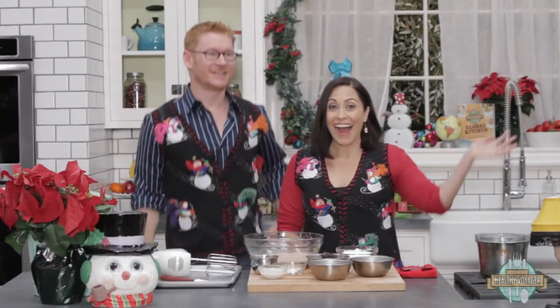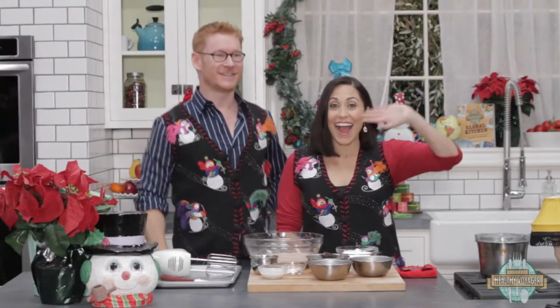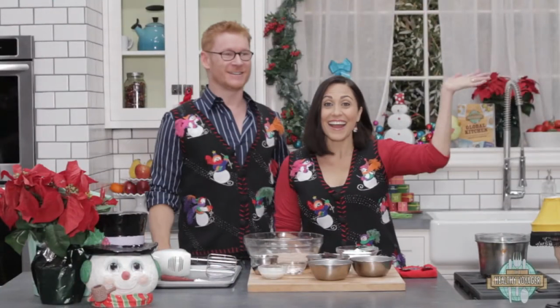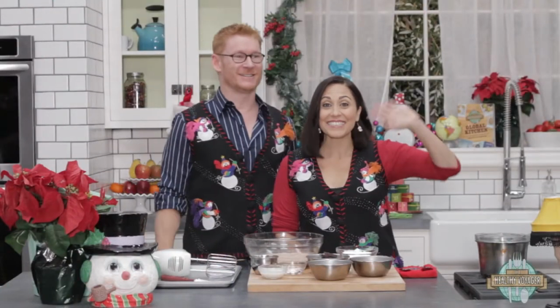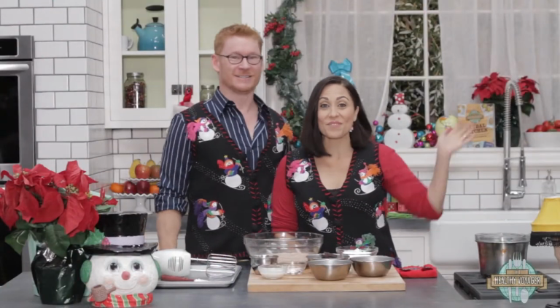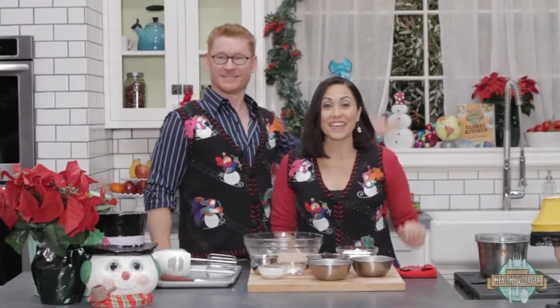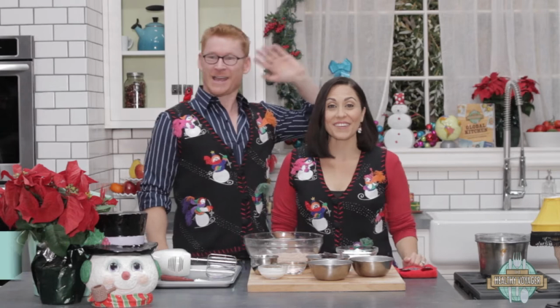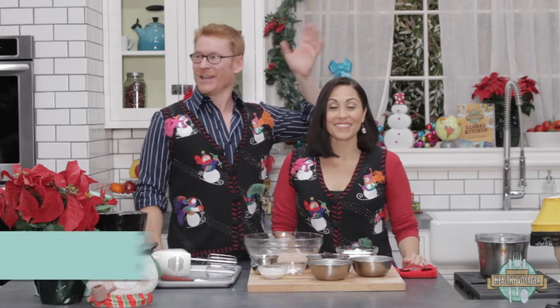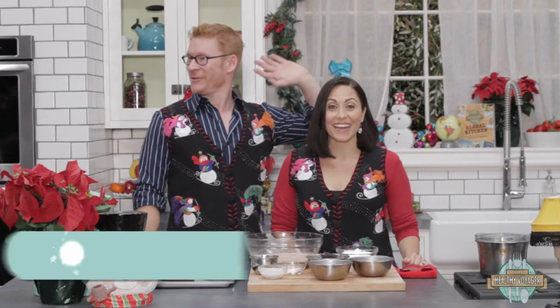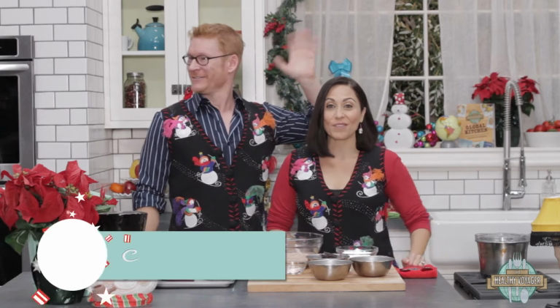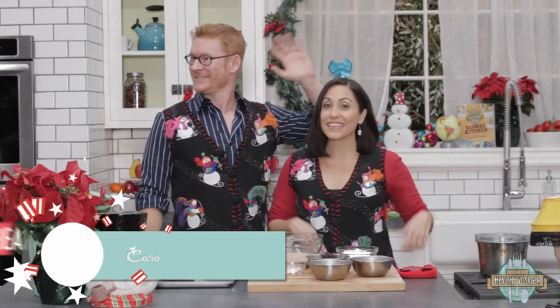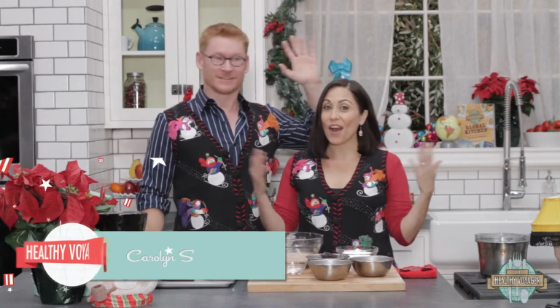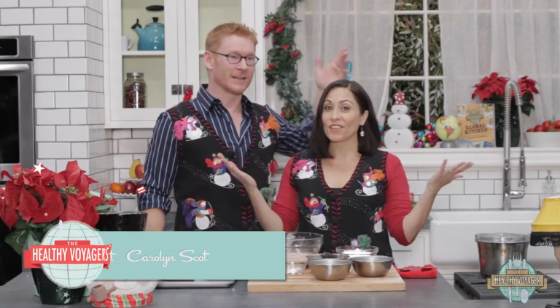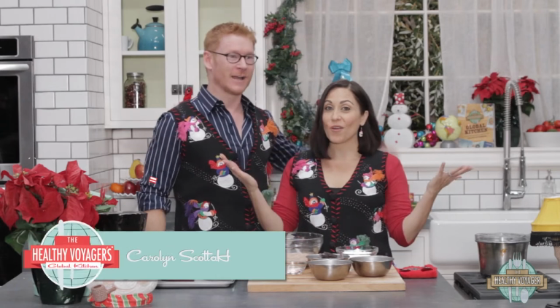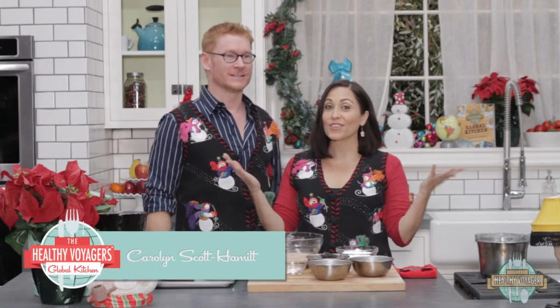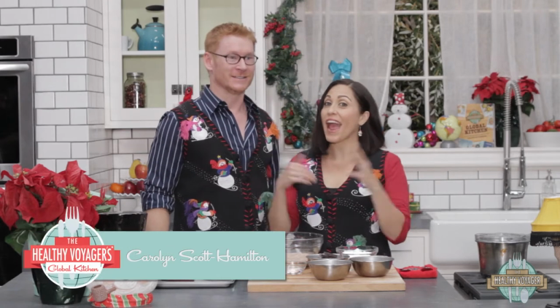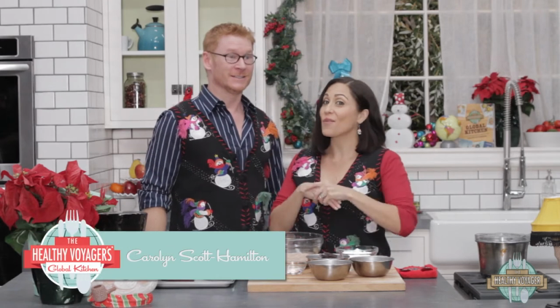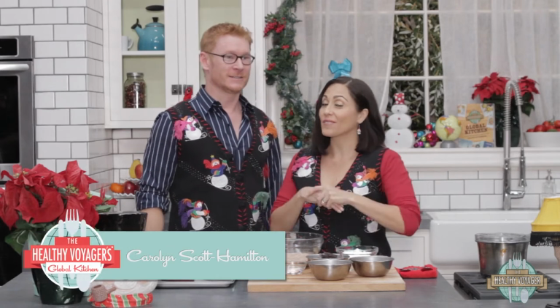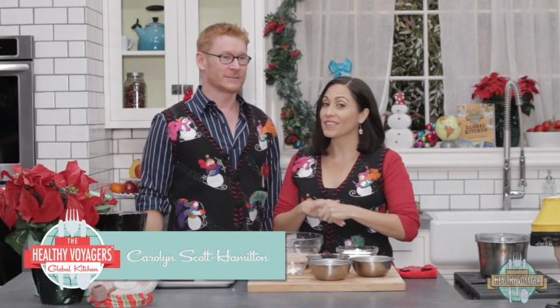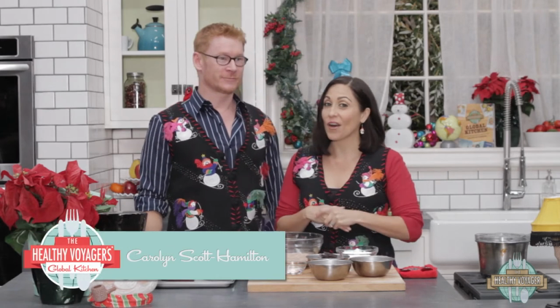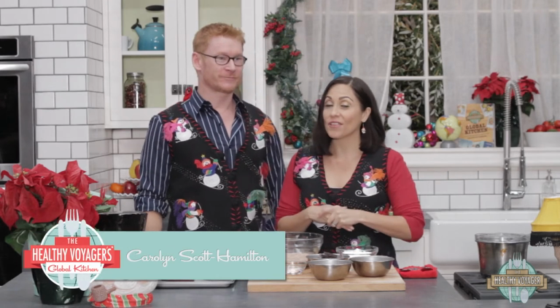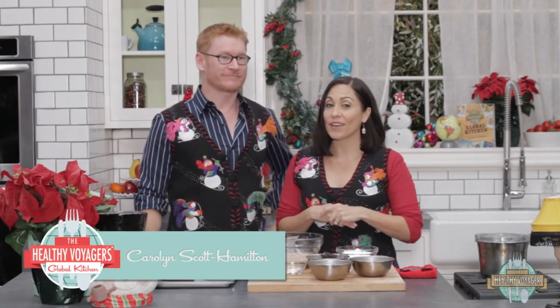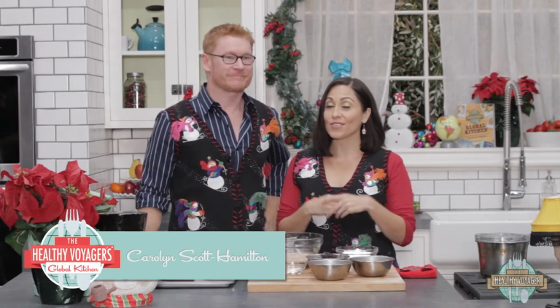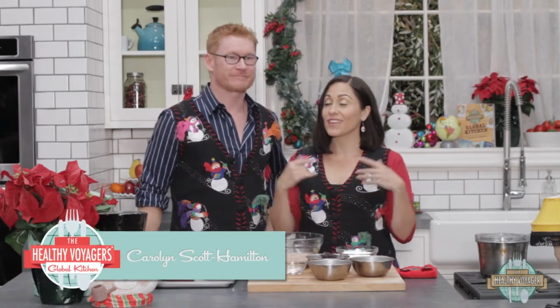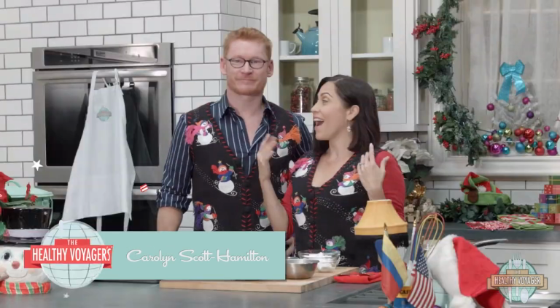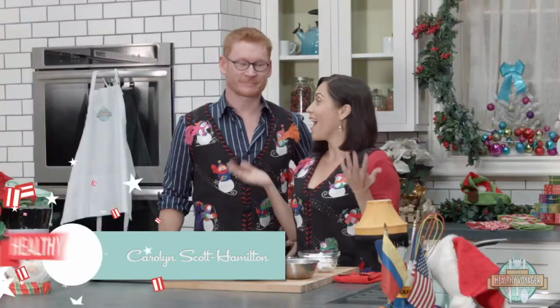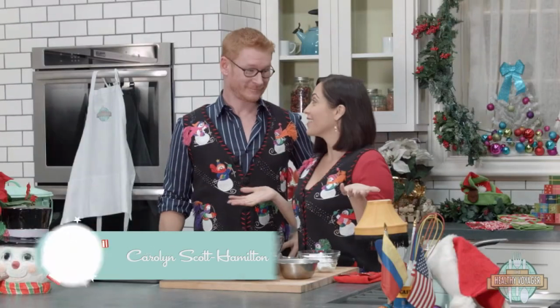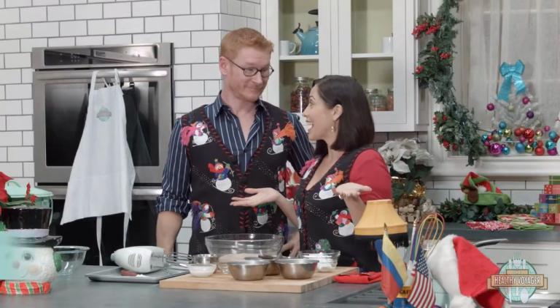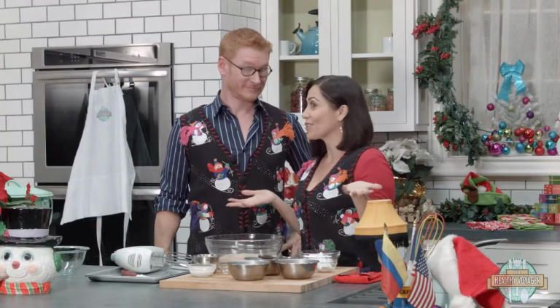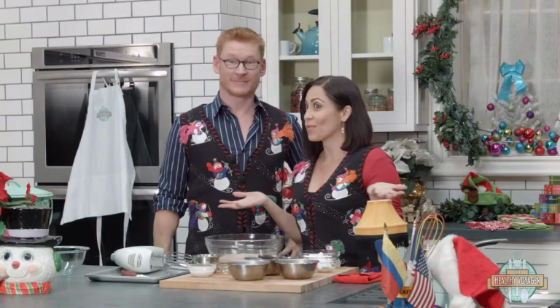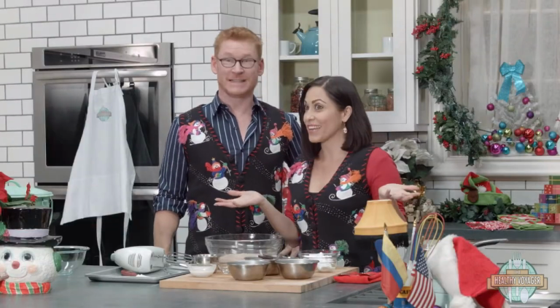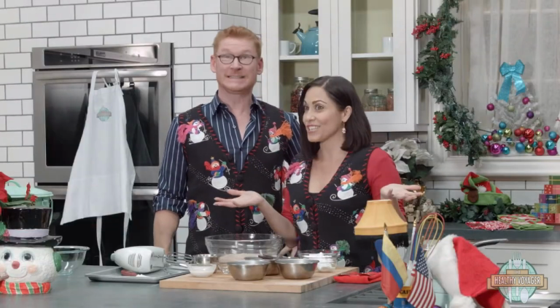Hi guys, it's me, Carol and Scott Hamilton, The Healthy Voyager, and welcome to The Healthy Voyager's Holiday Global Kitchen.